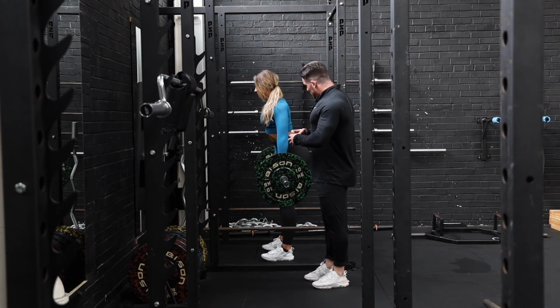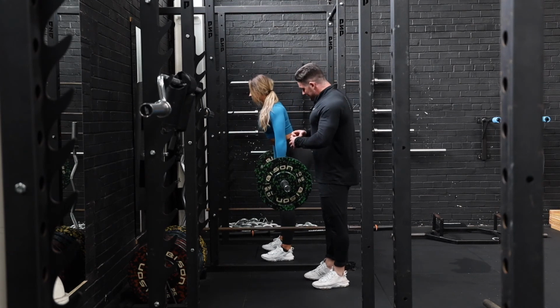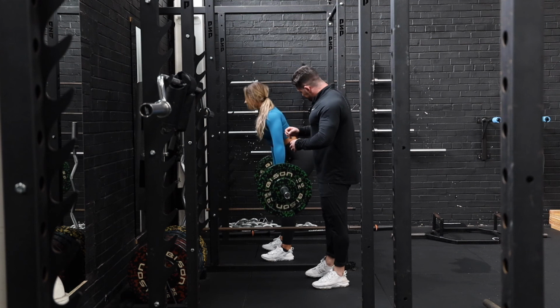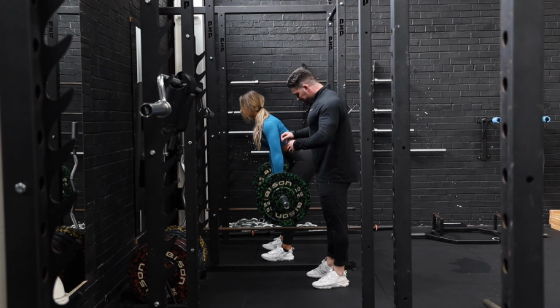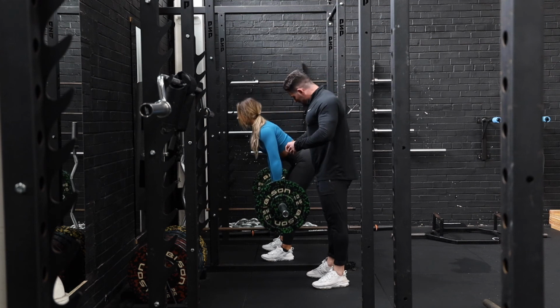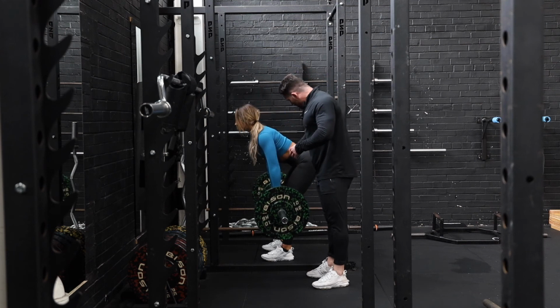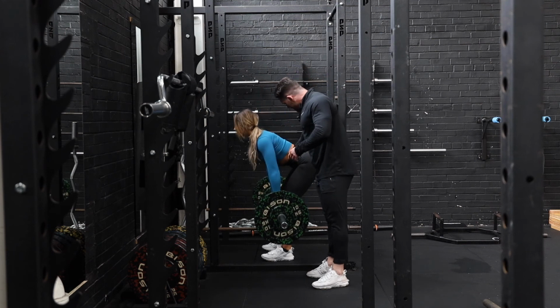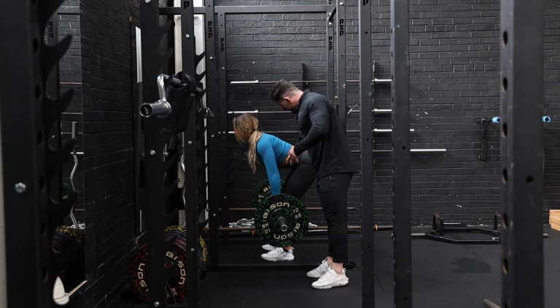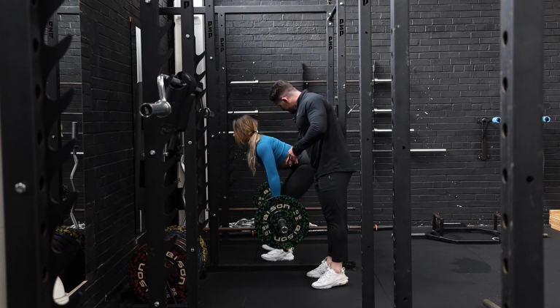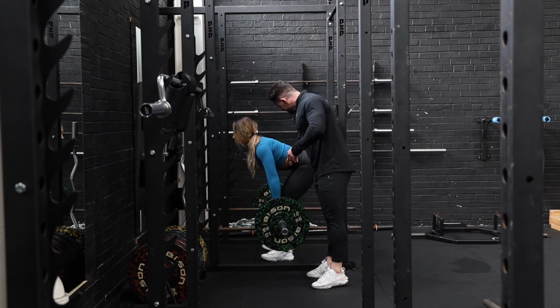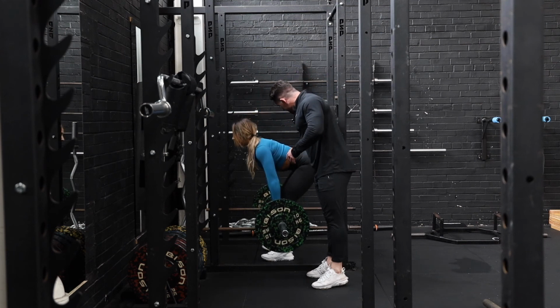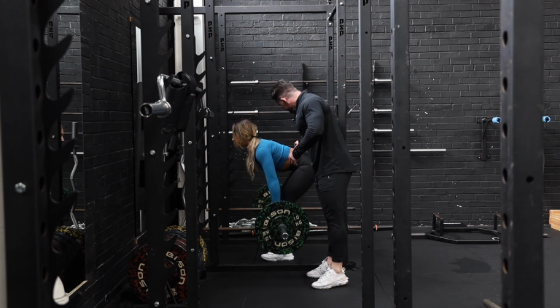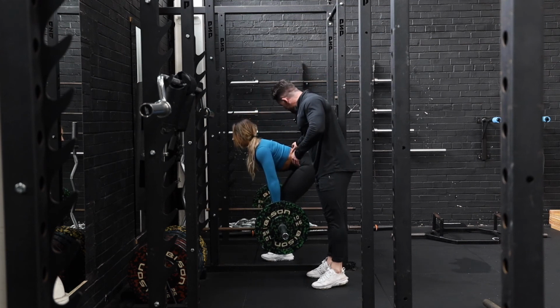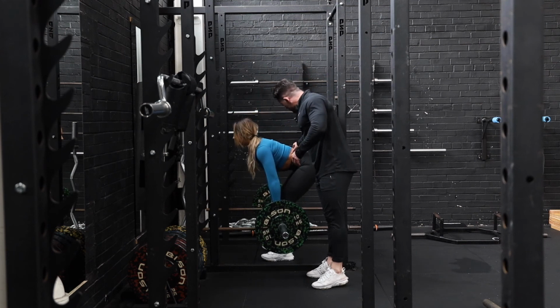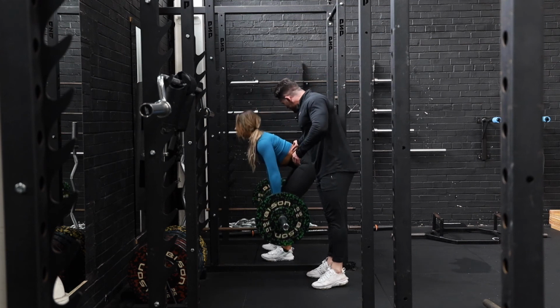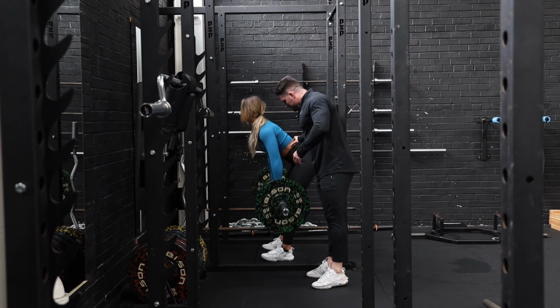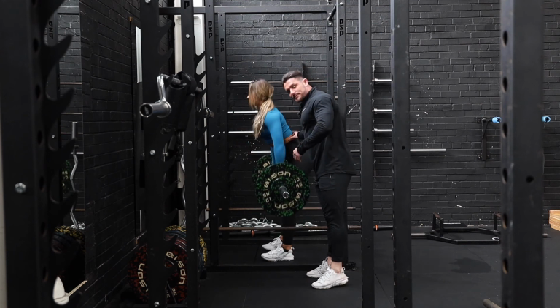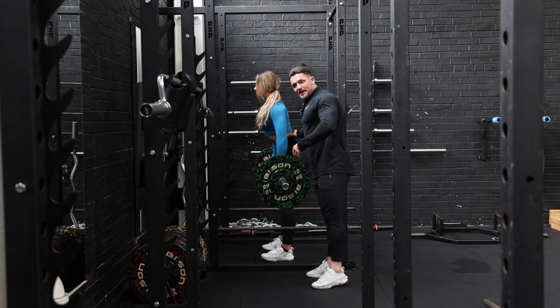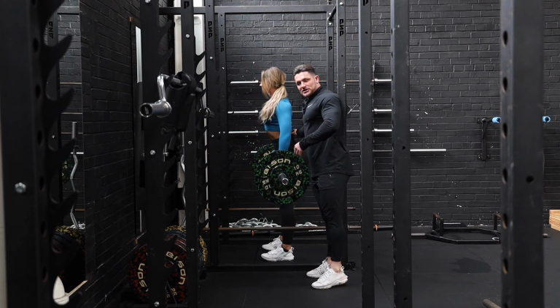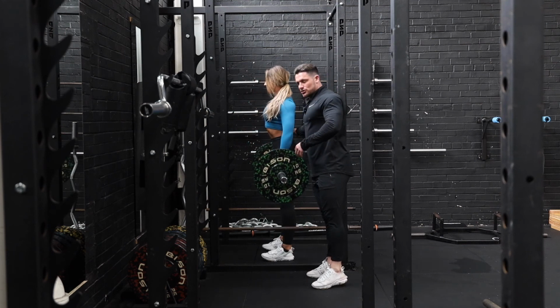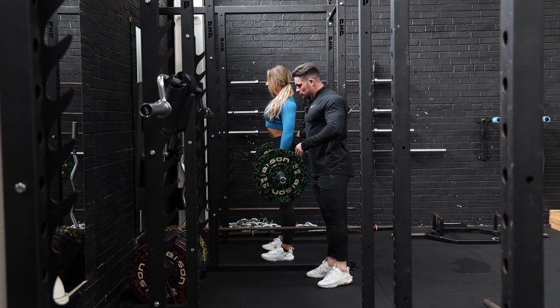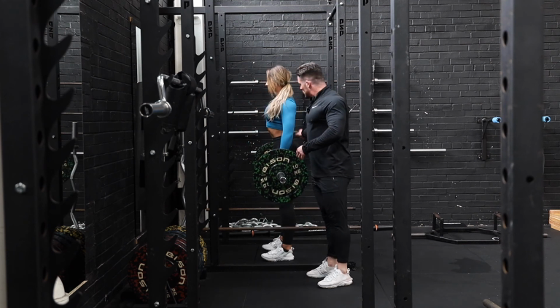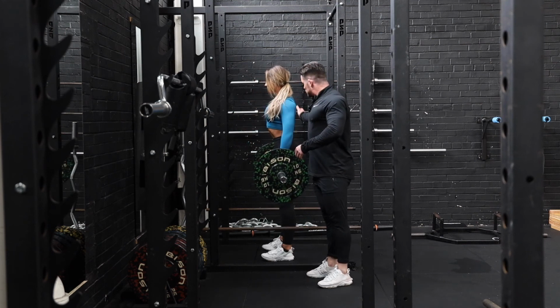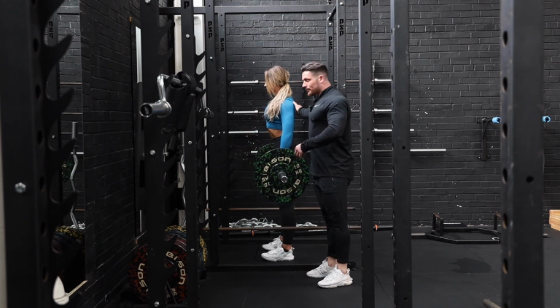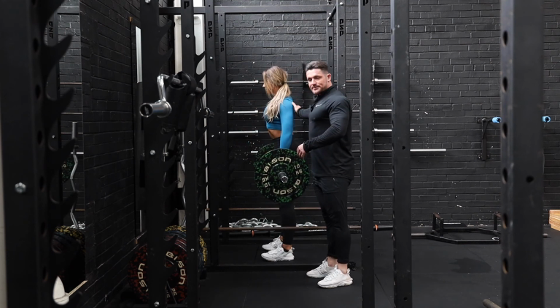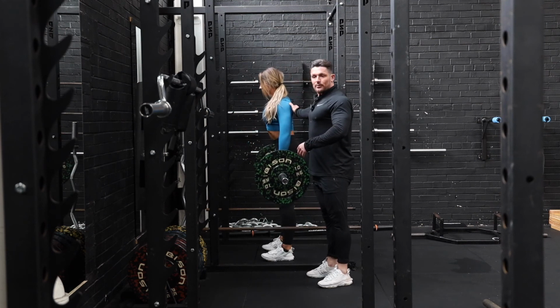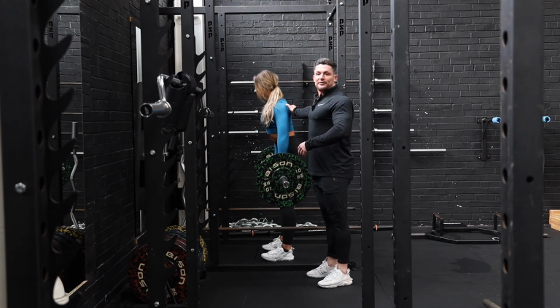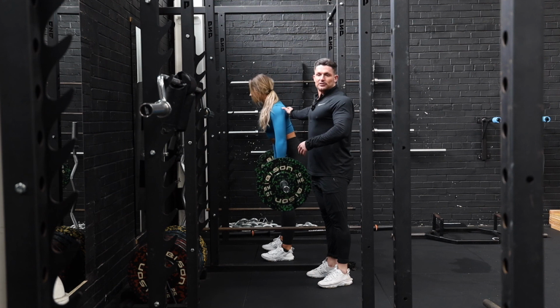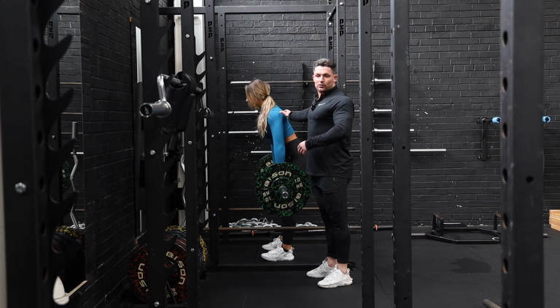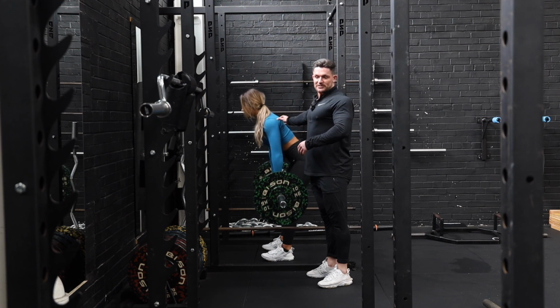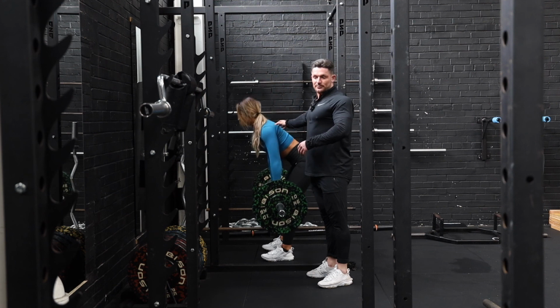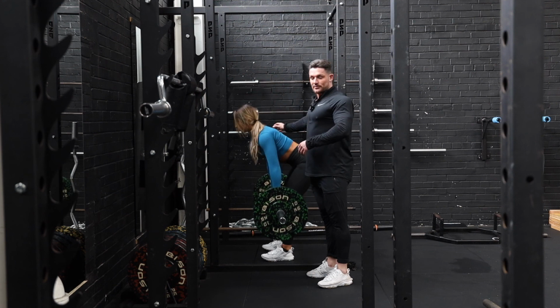So again, abs nice and tight, spine nice and neutral, shoulder blades pulled back throughout the whole range of the movement.